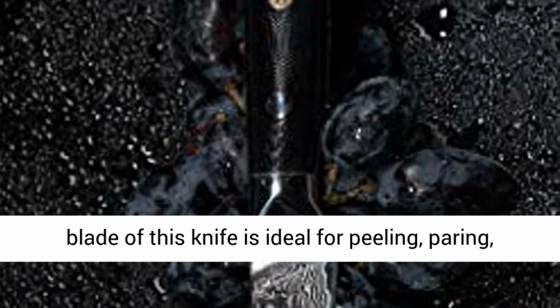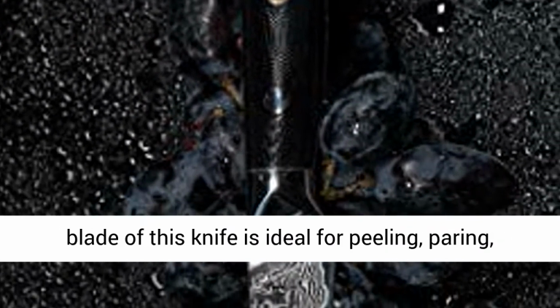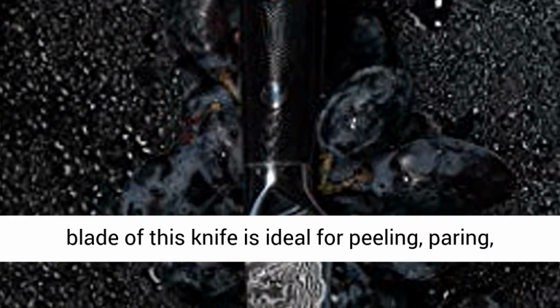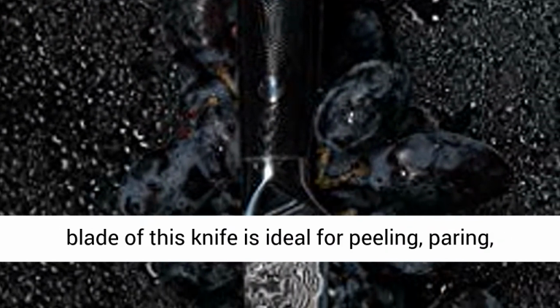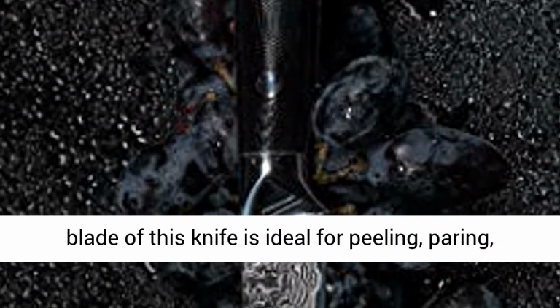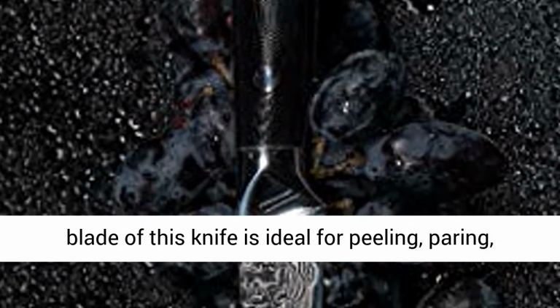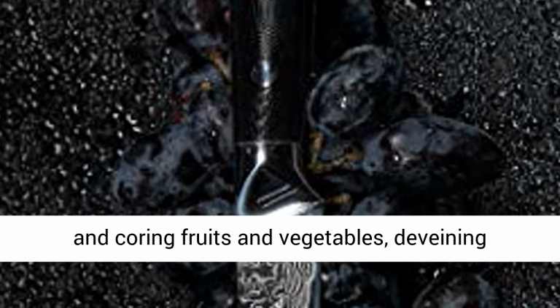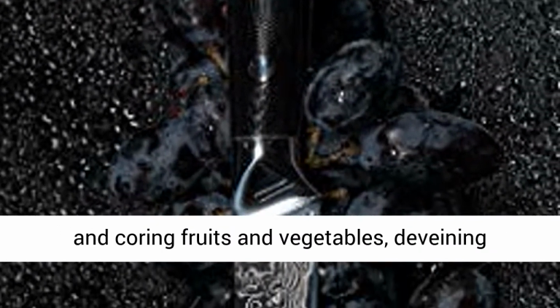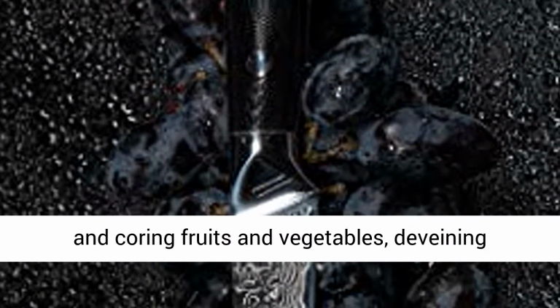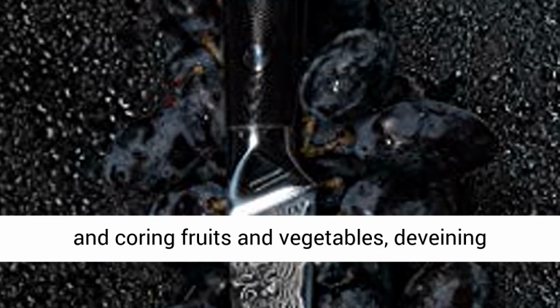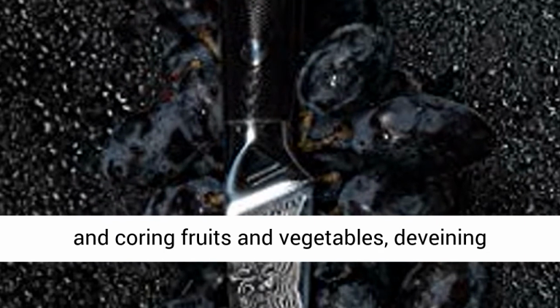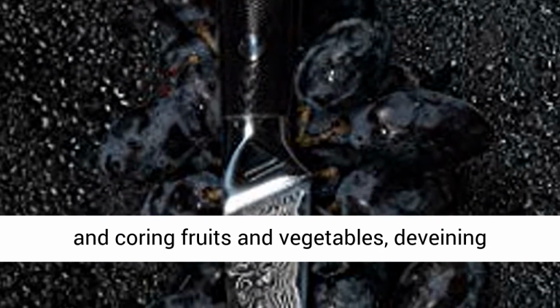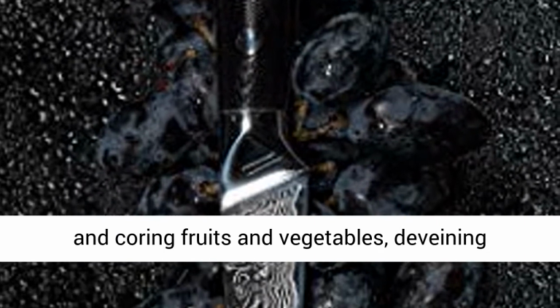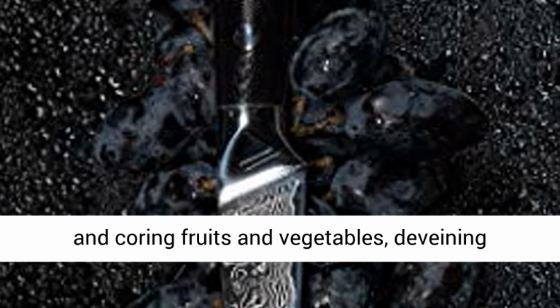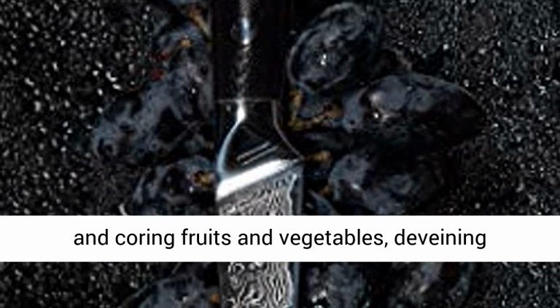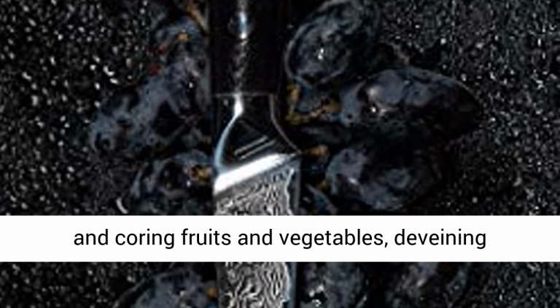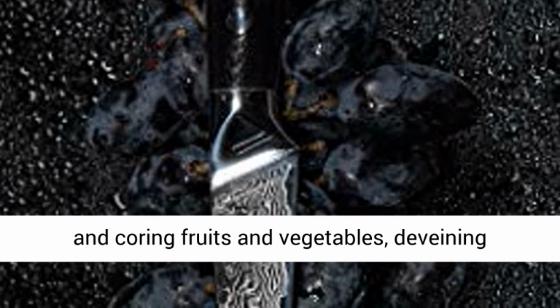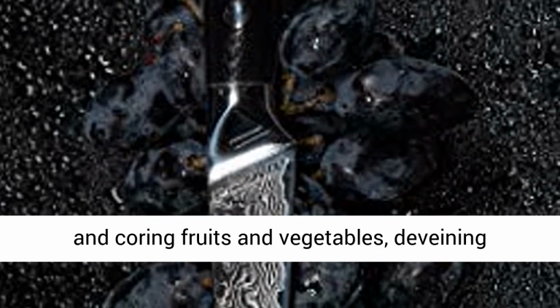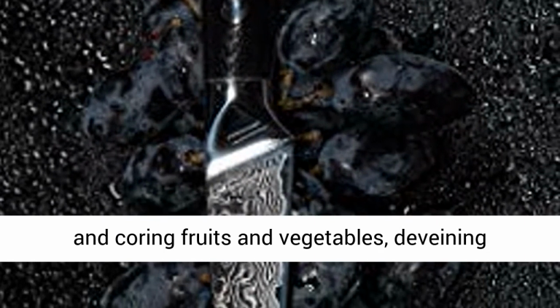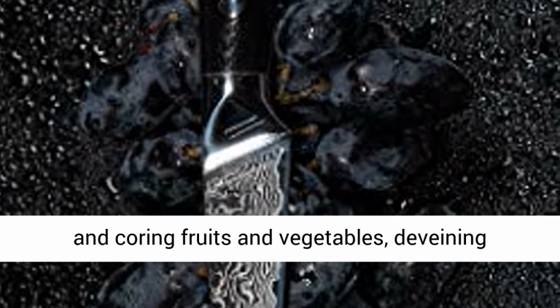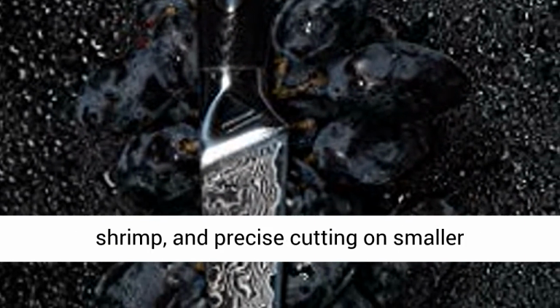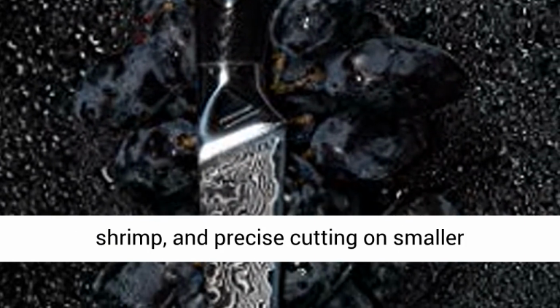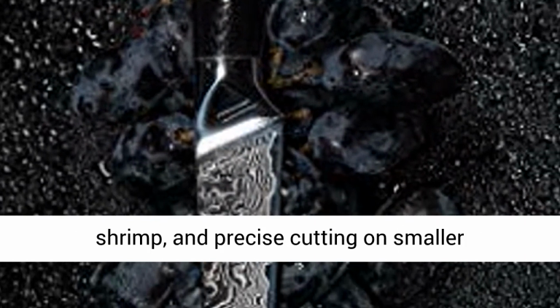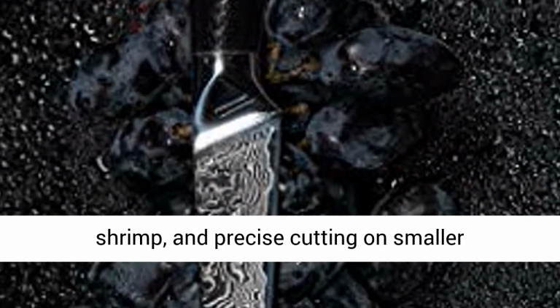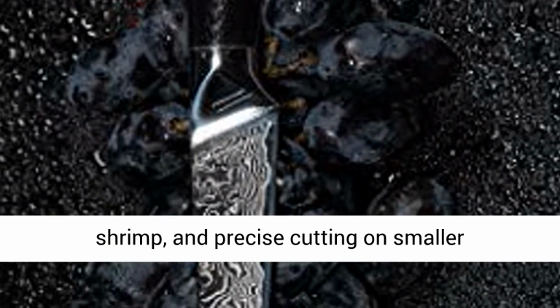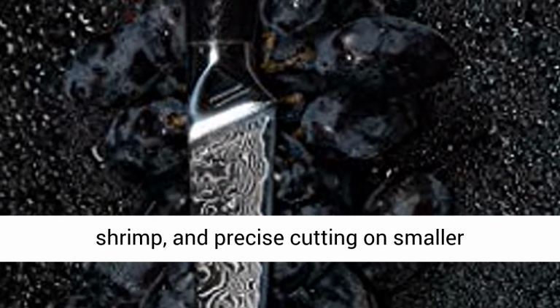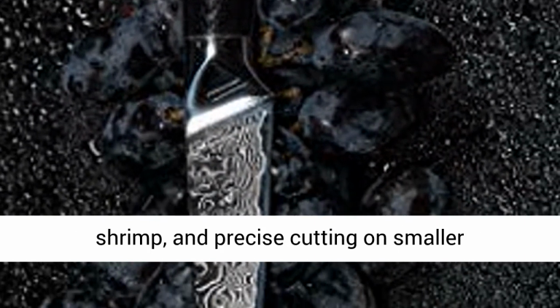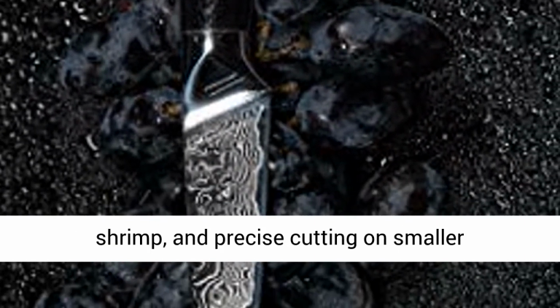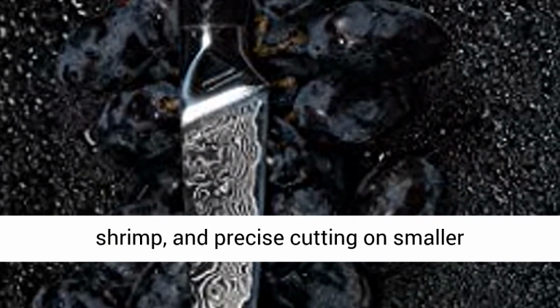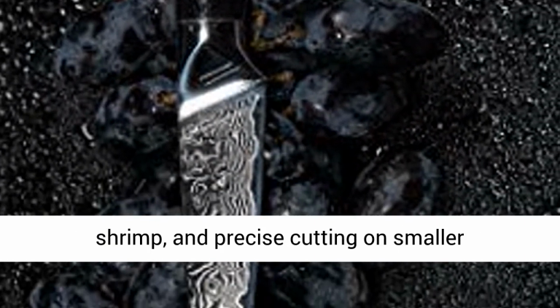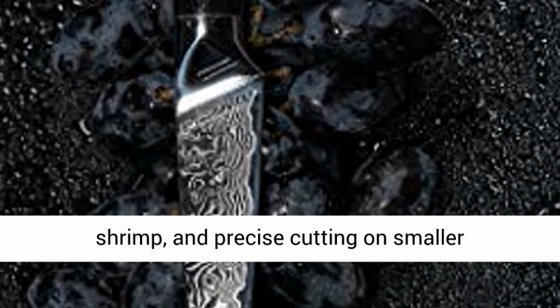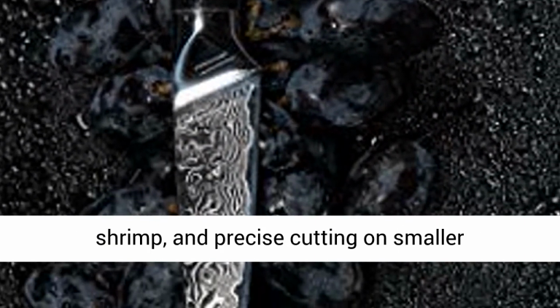paring, and coring fruits and vegetables, deveining shrimp, and precise cutting on smaller ingredients.